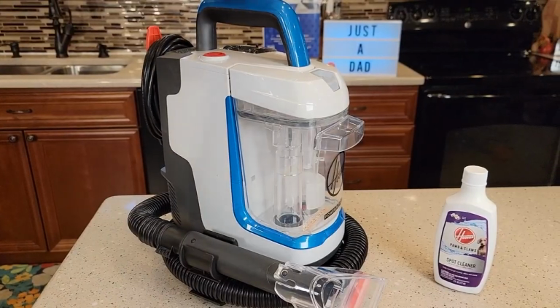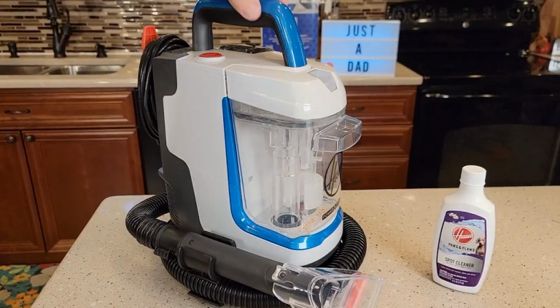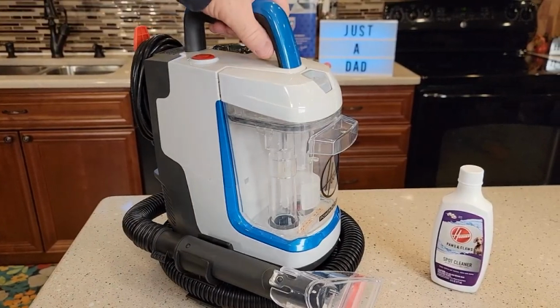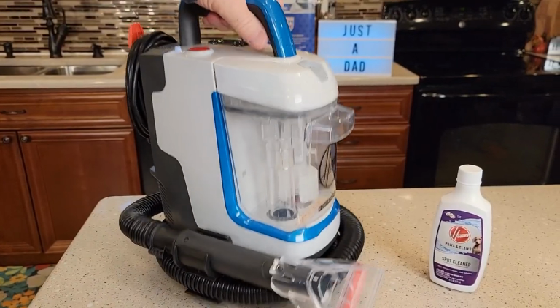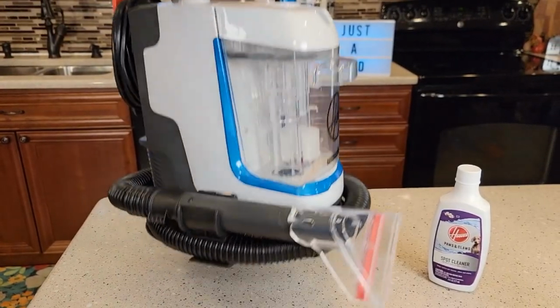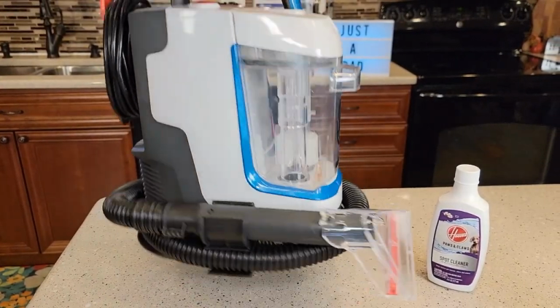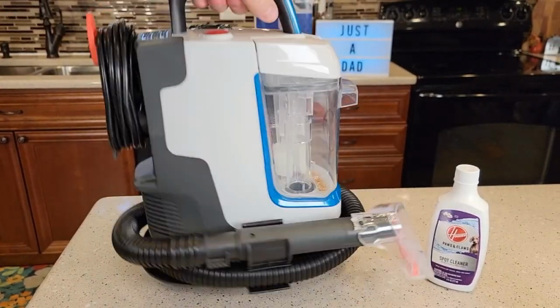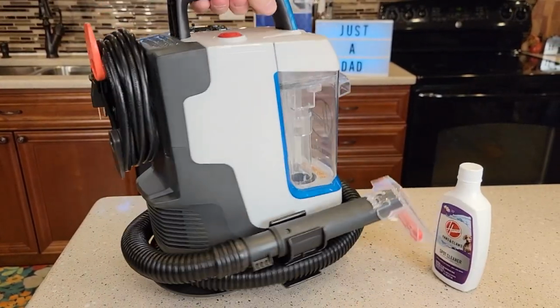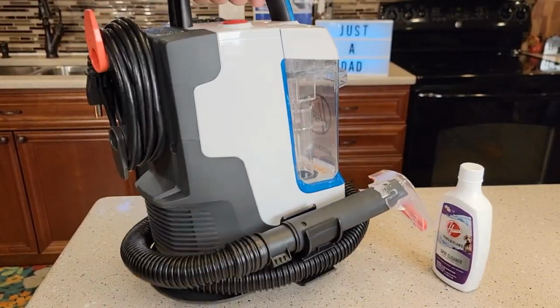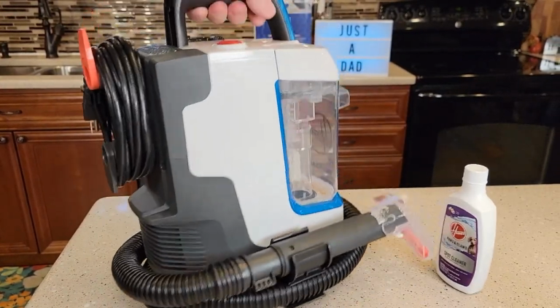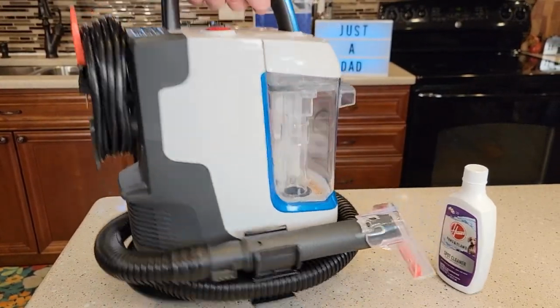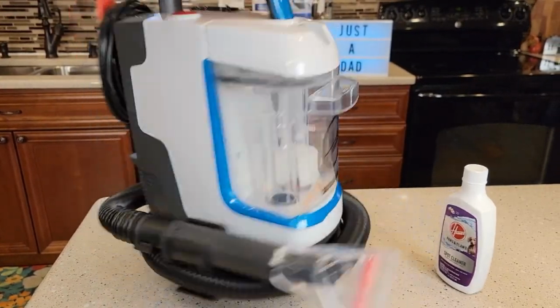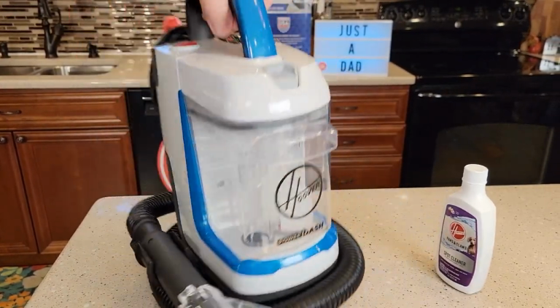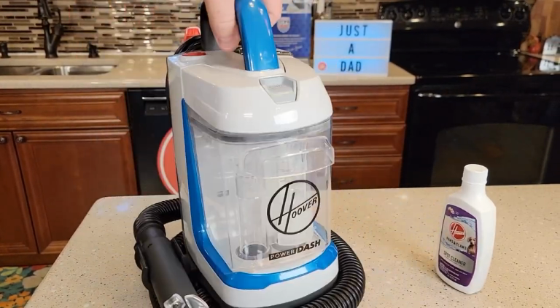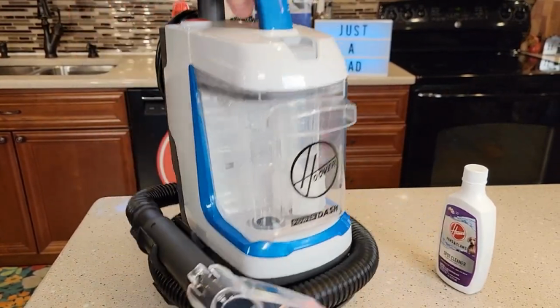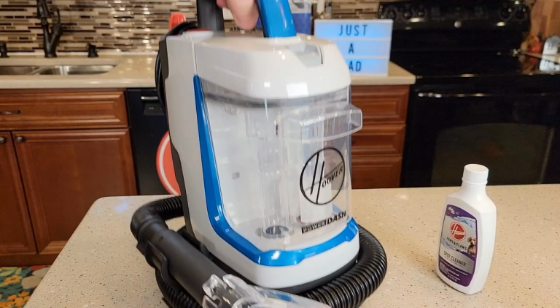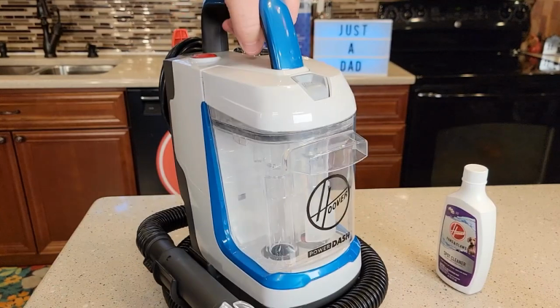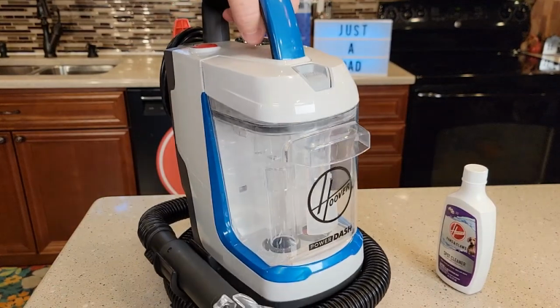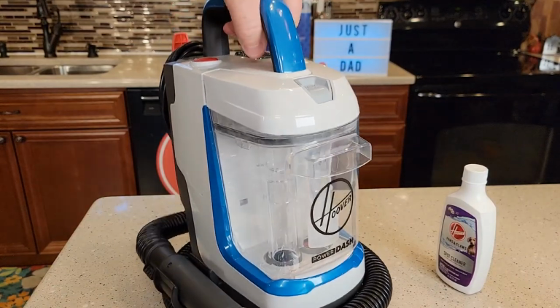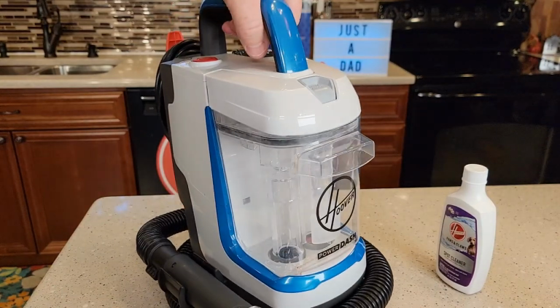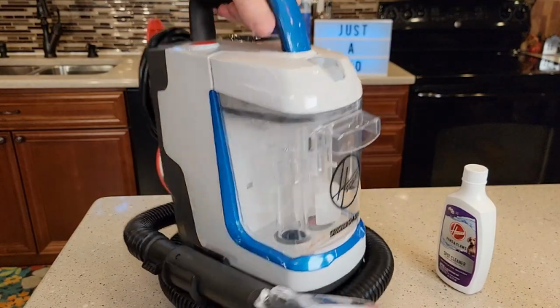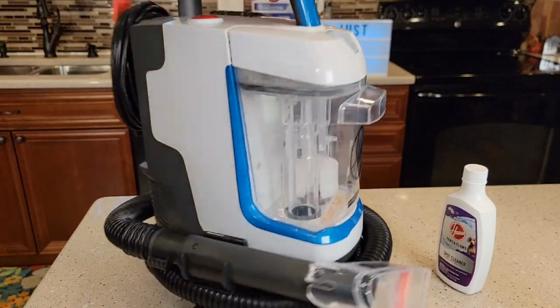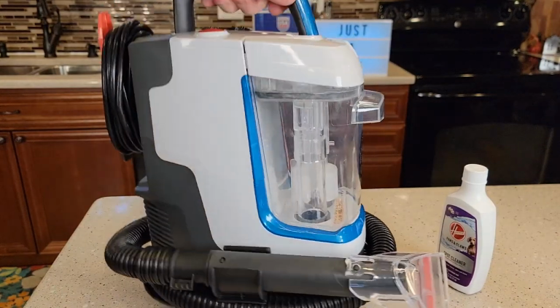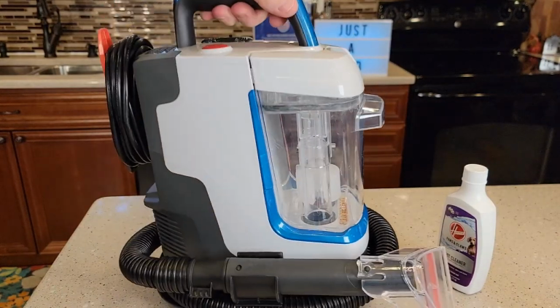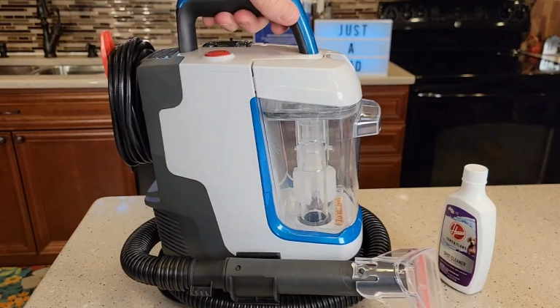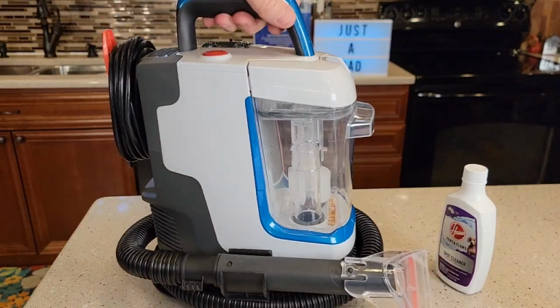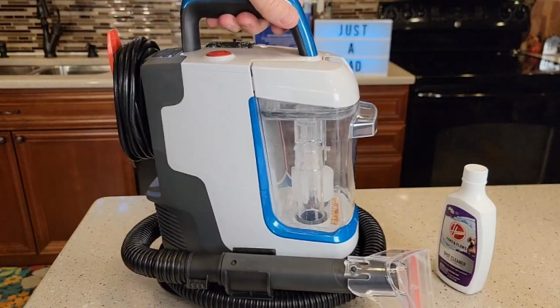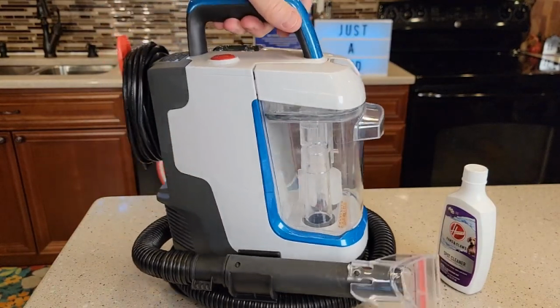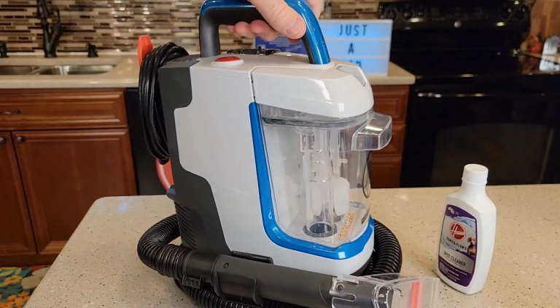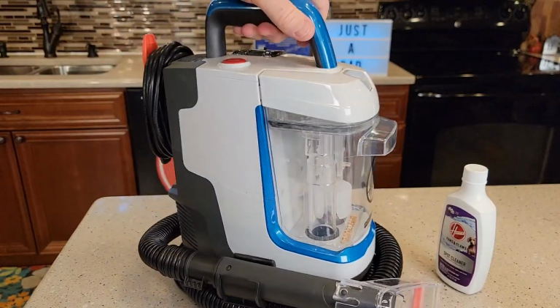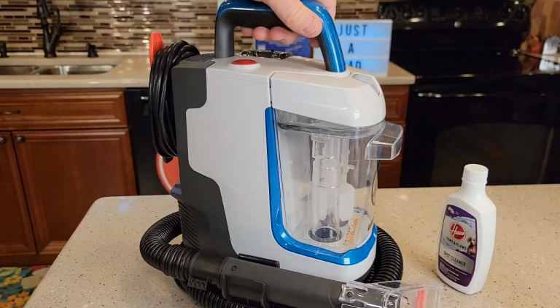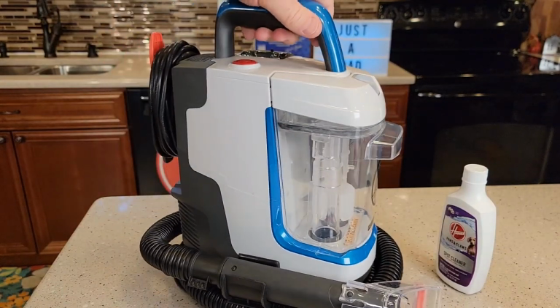I just can't stress enough how portable this is — it's very lightweight and you're going to take this to wherever the stain is.